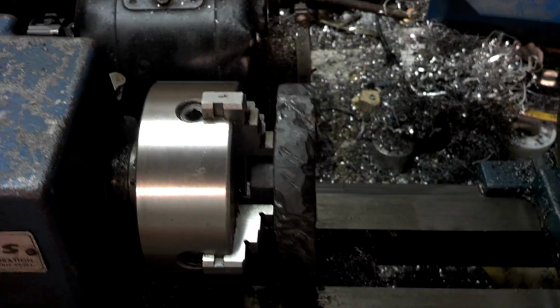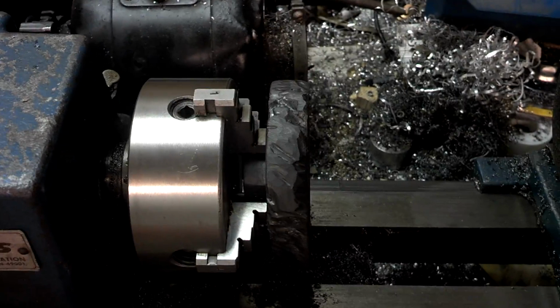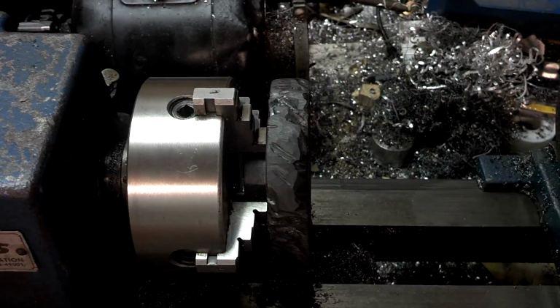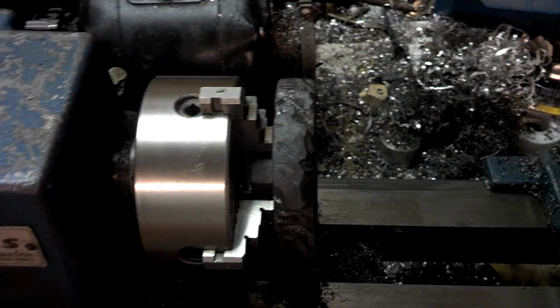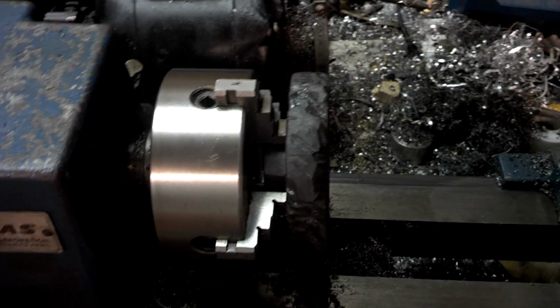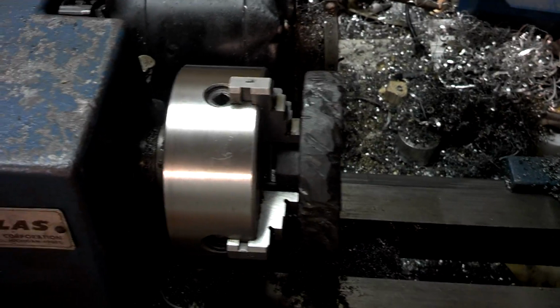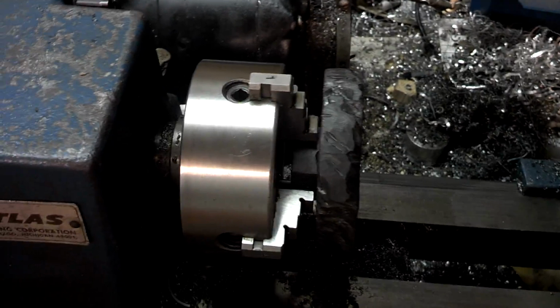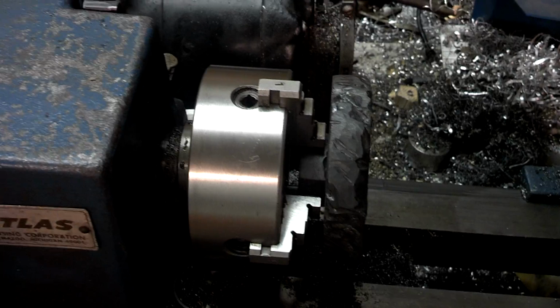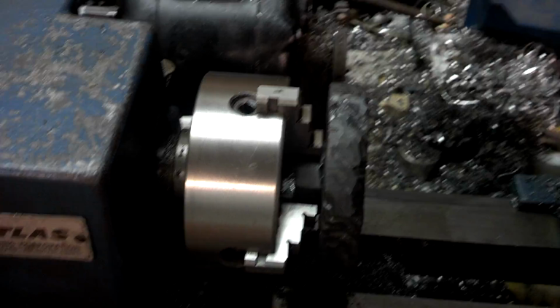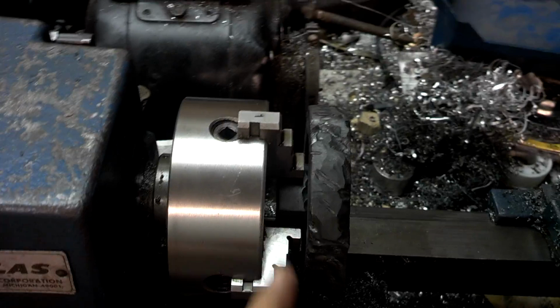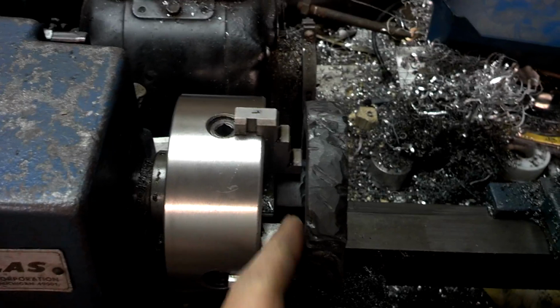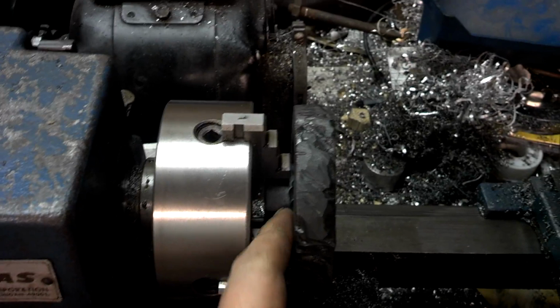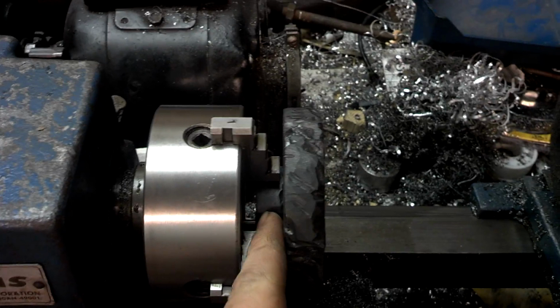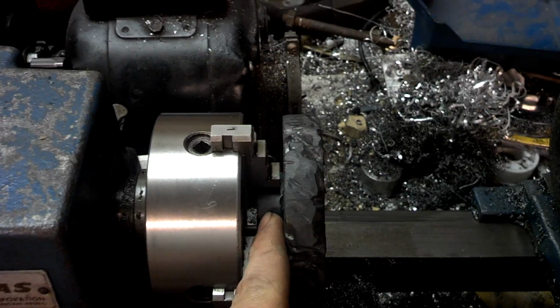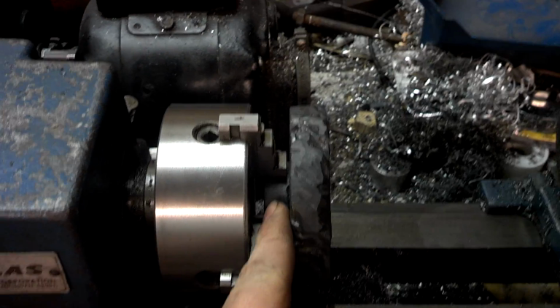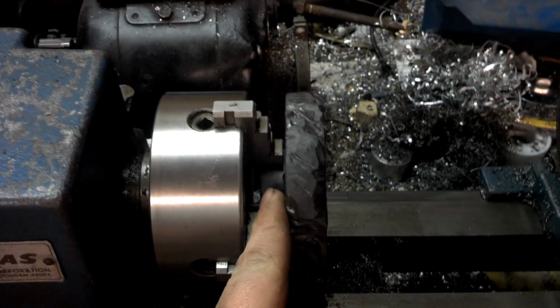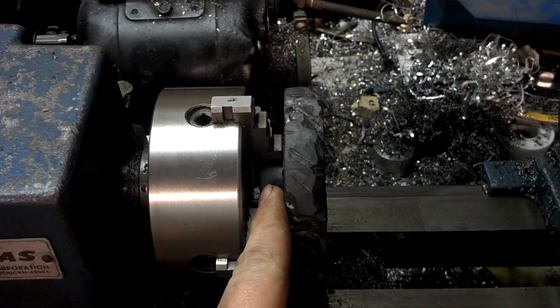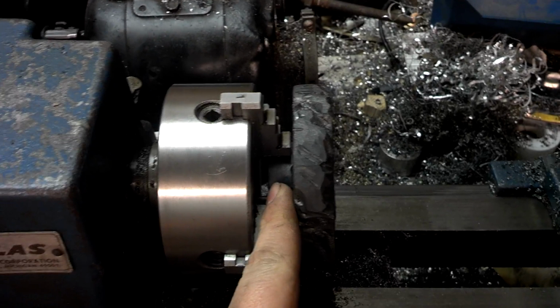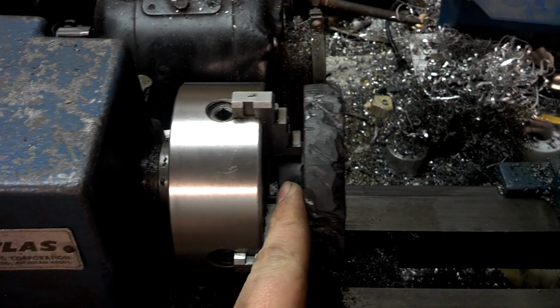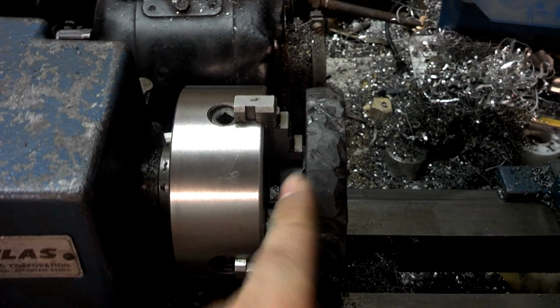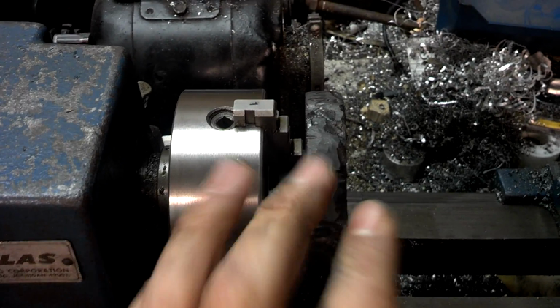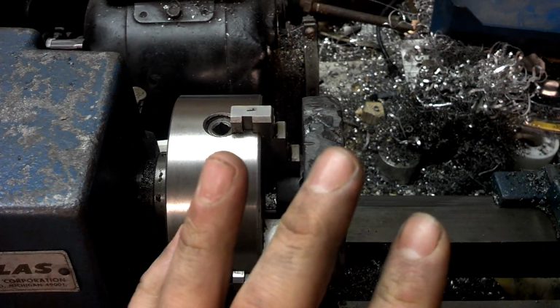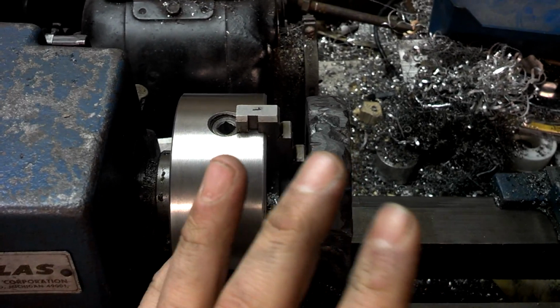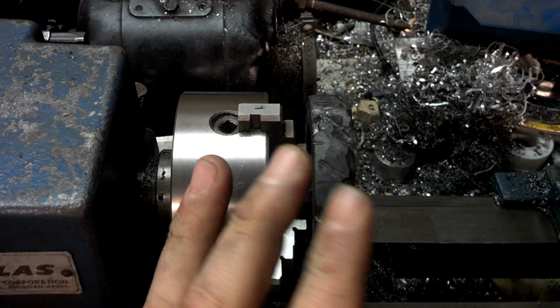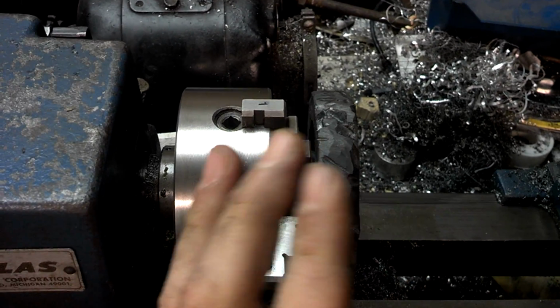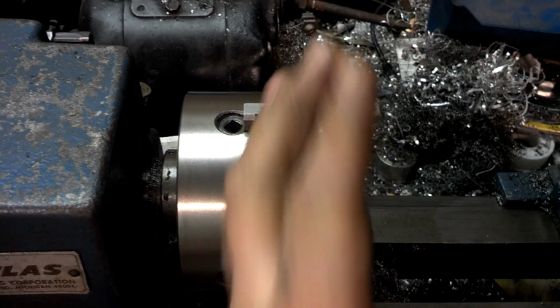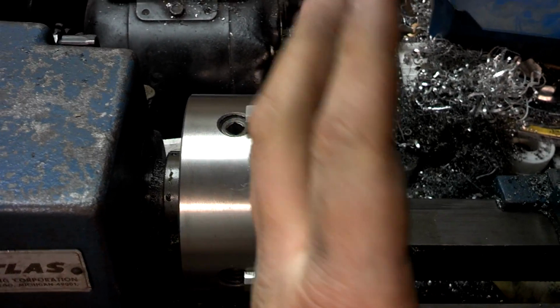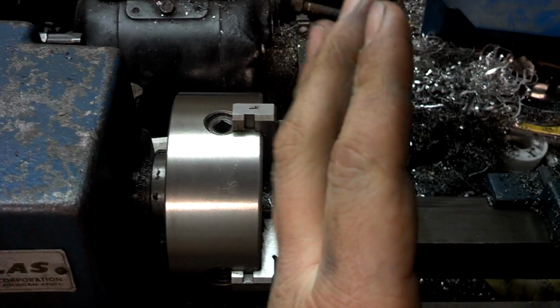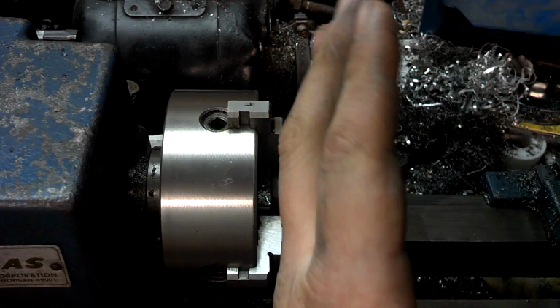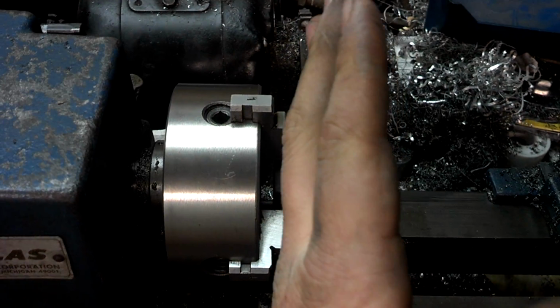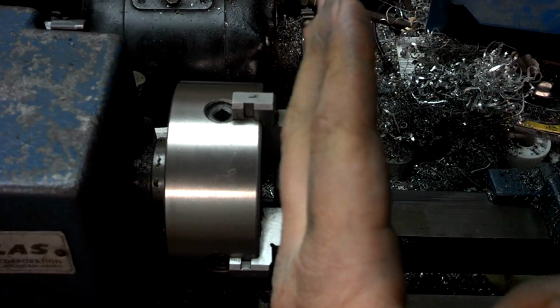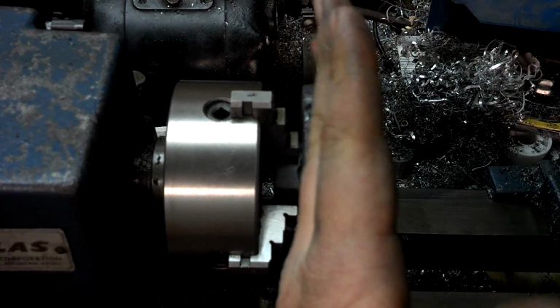What I ran into was when I welded it, it warped a little bit — it twisted this way.